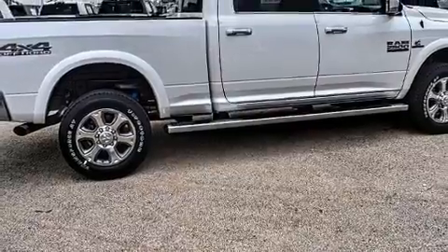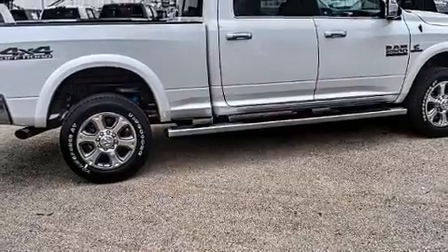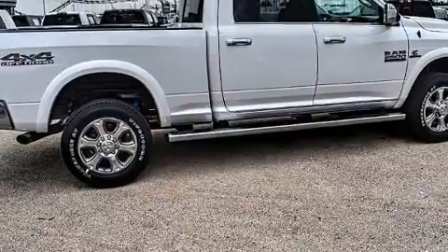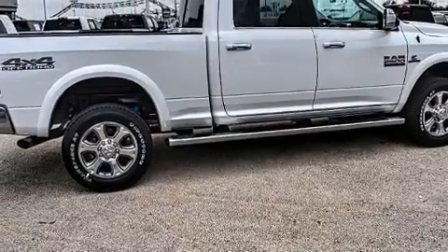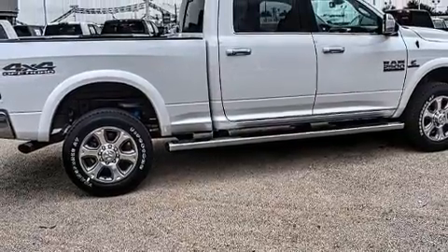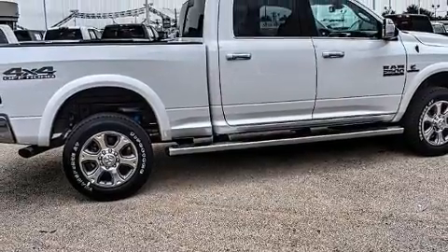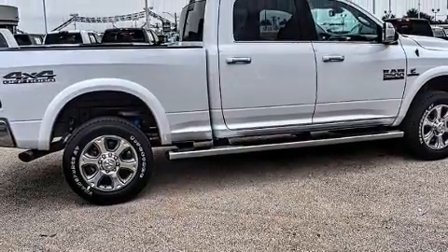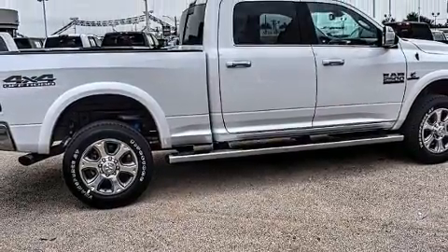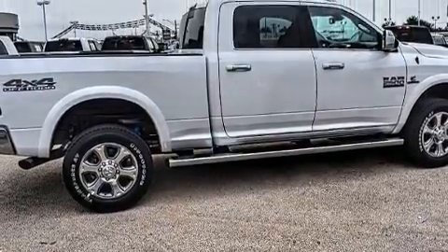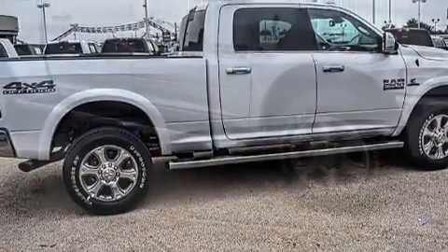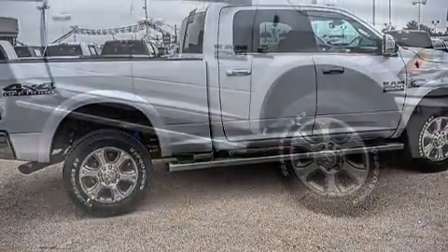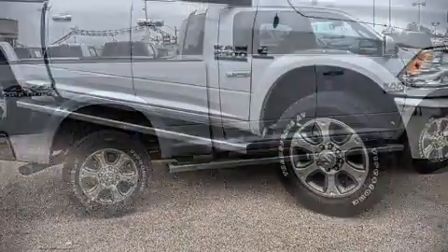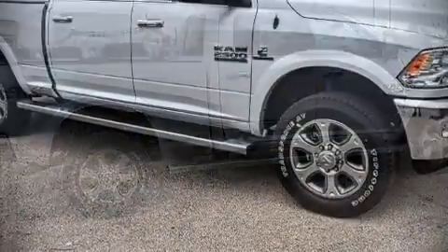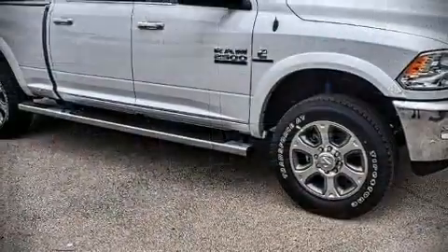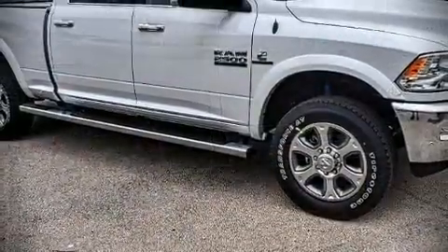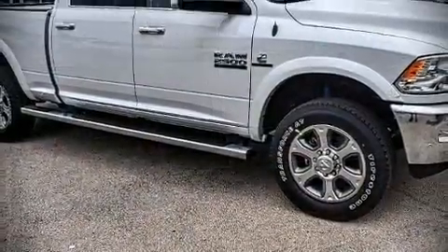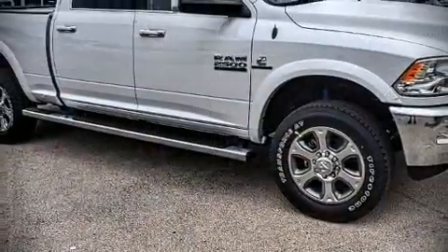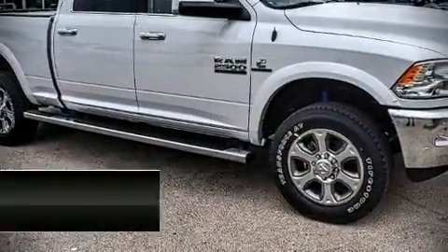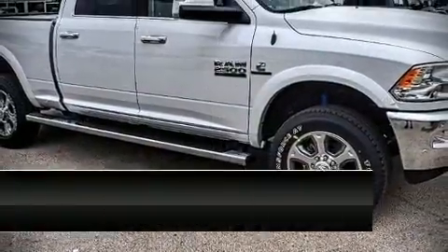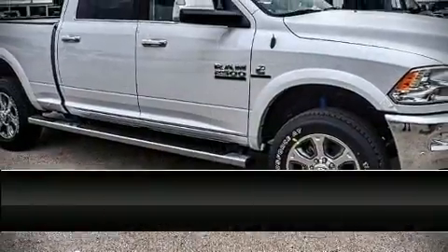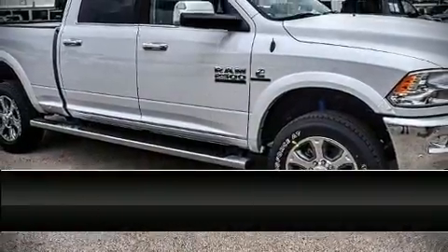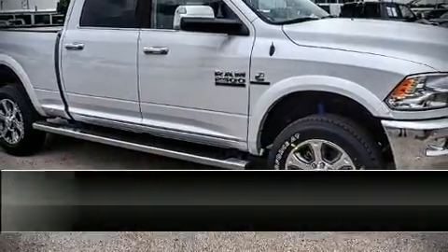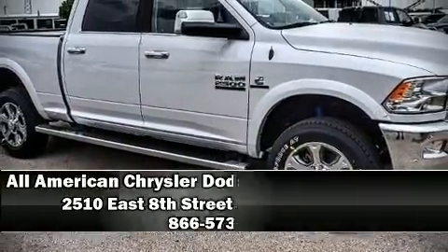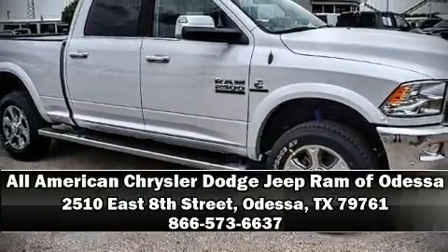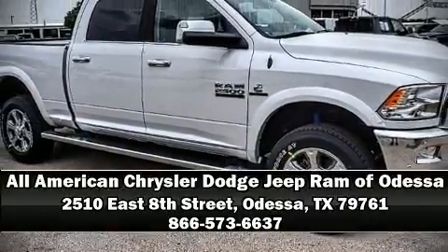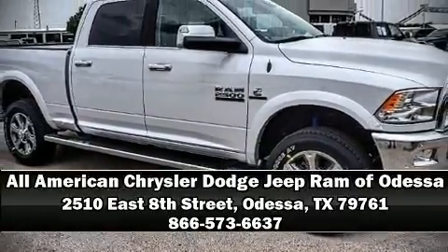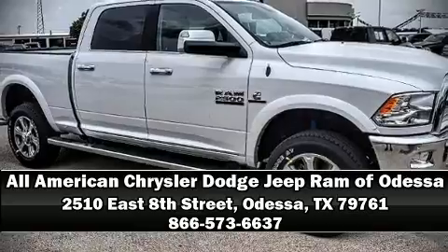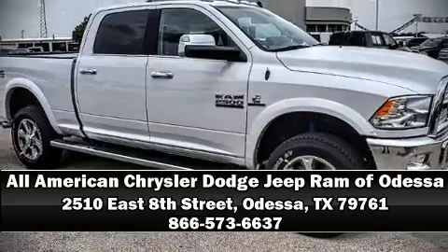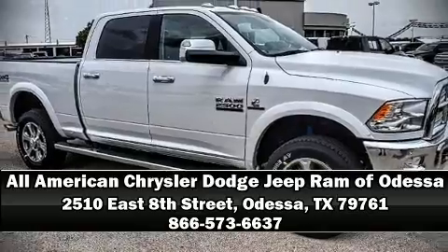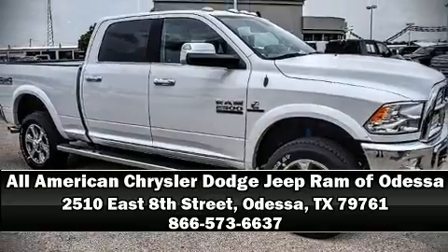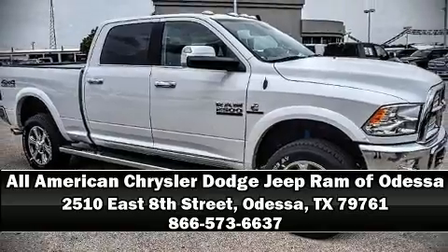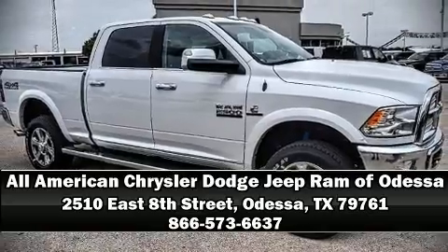Our sales reps are knowledgeable and professional. Call now to schedule a test drive.